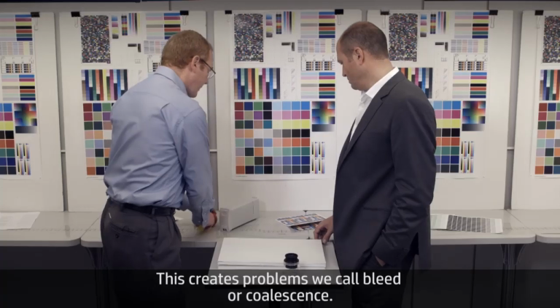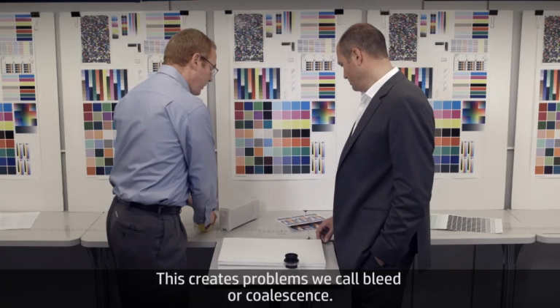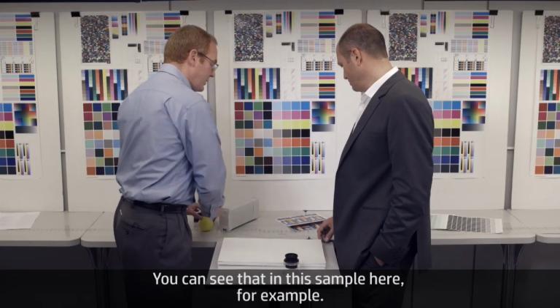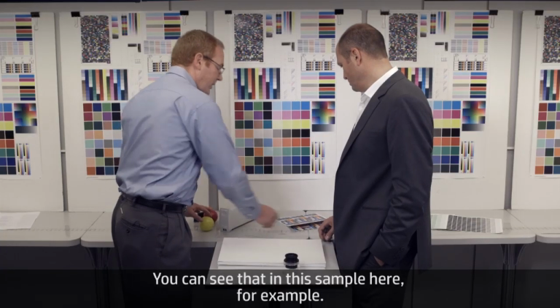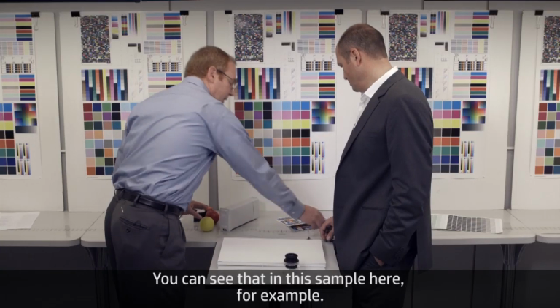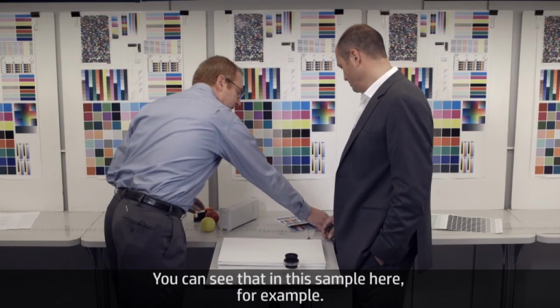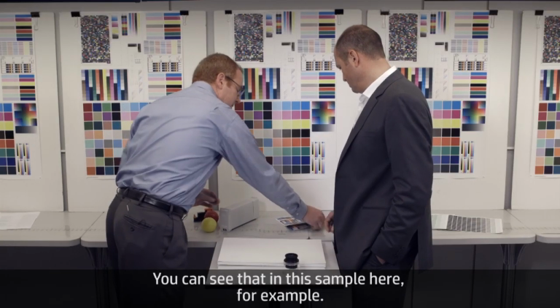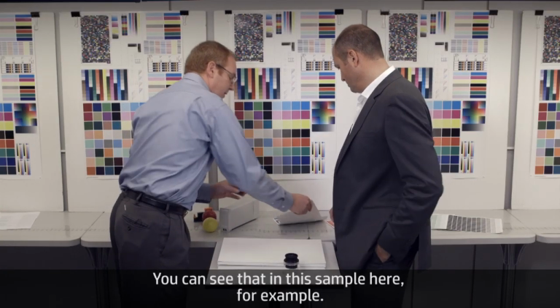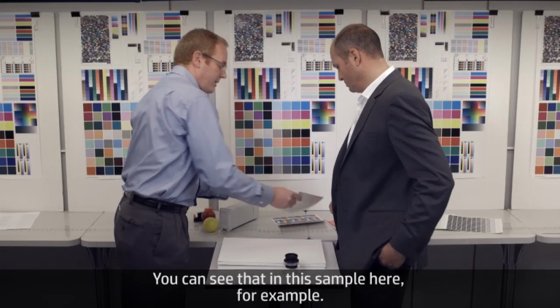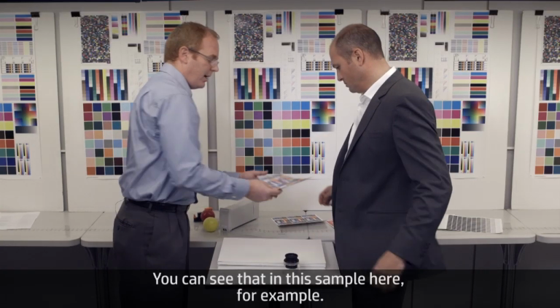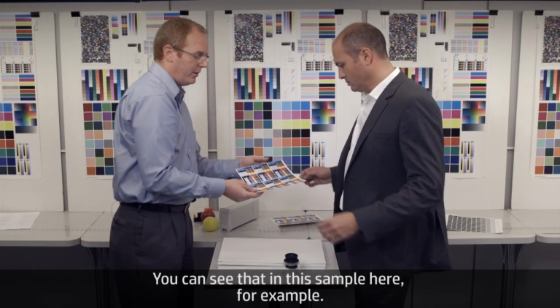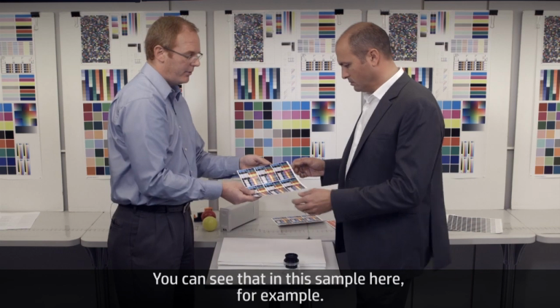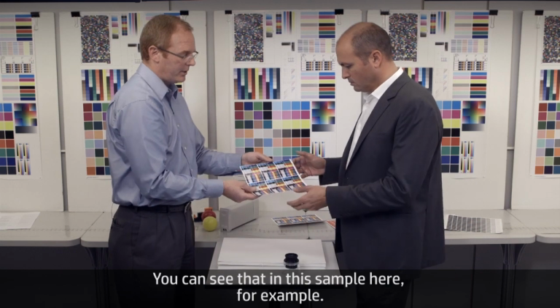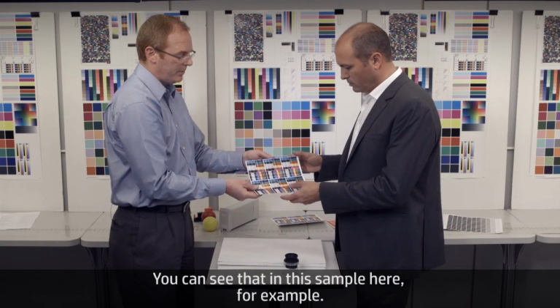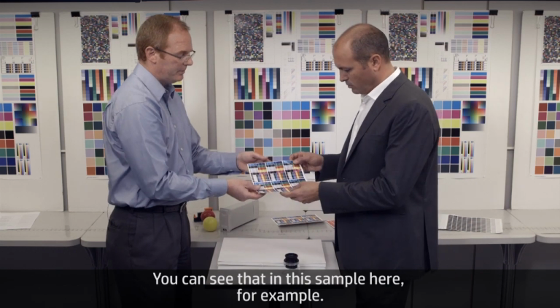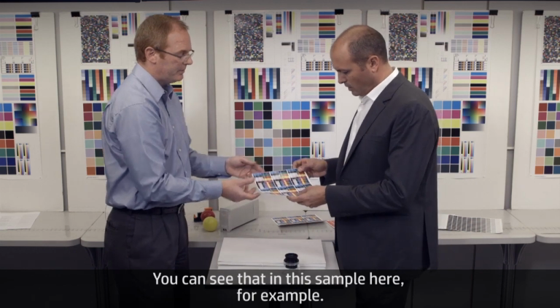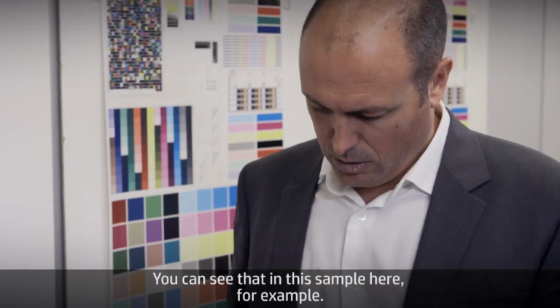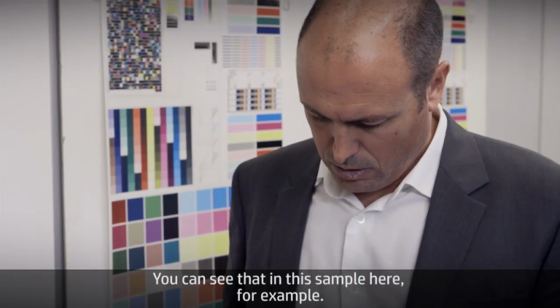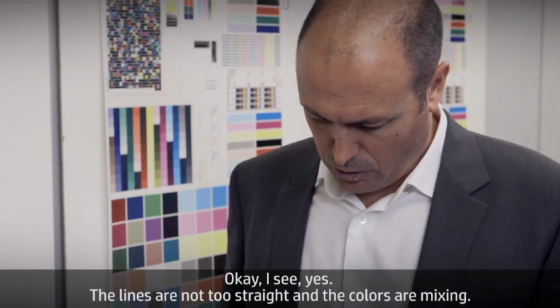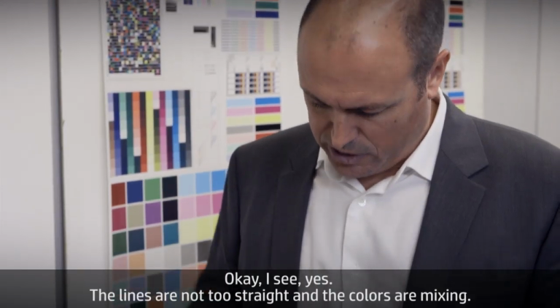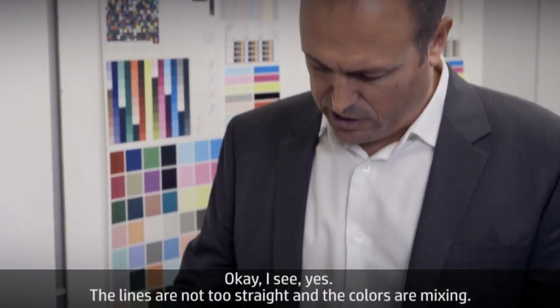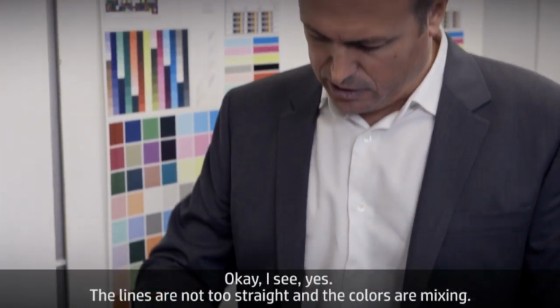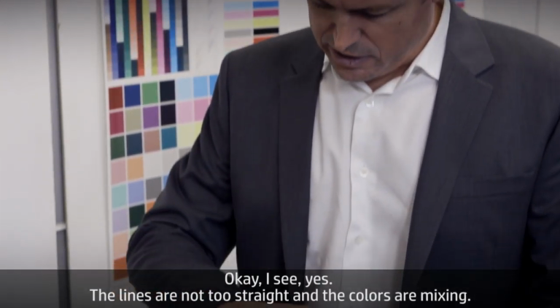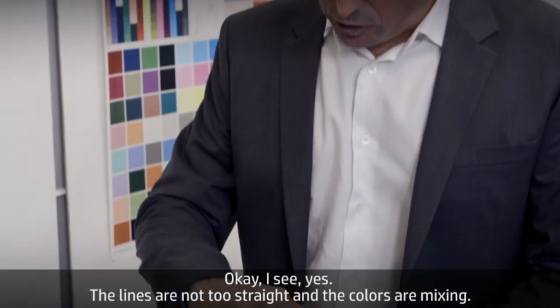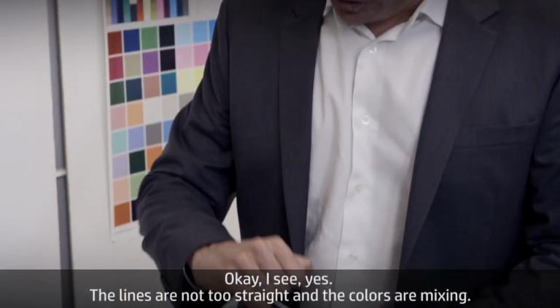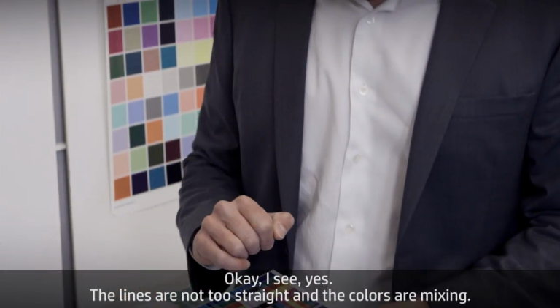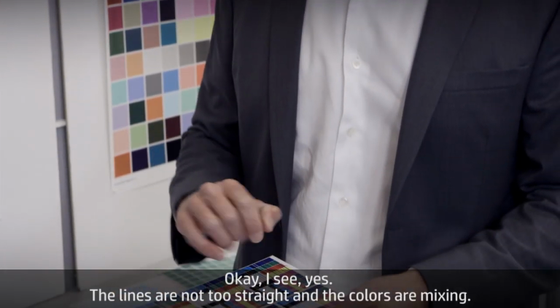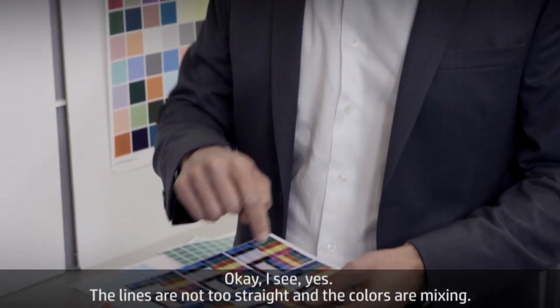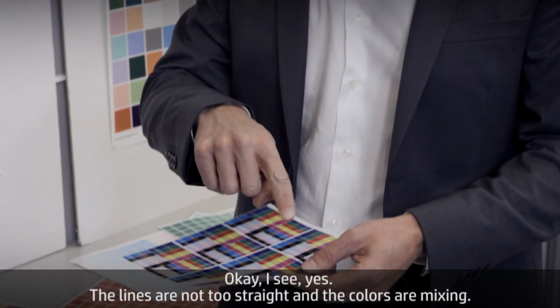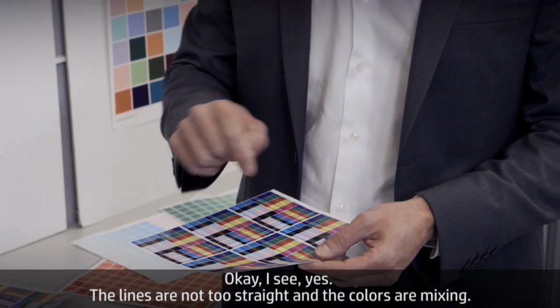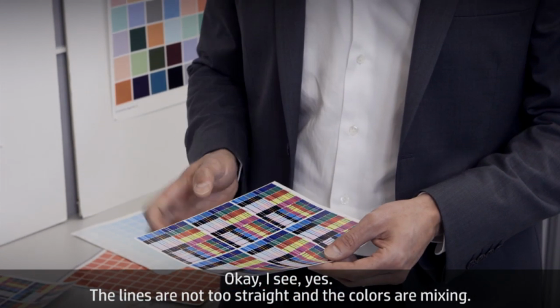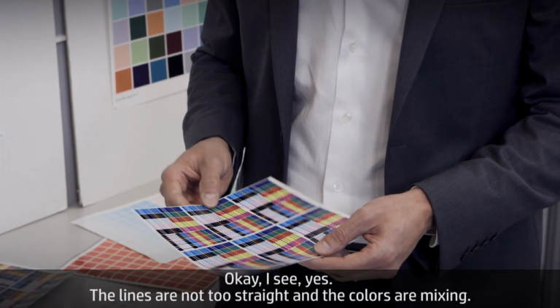You can see that in this sample here — the lines are not straight and the colors are mixing.